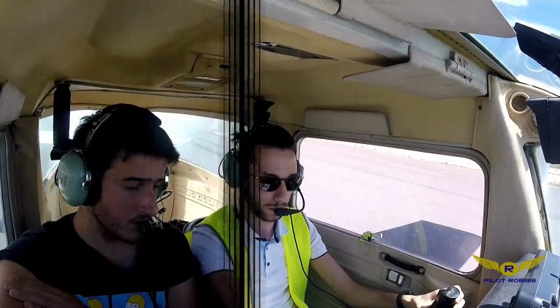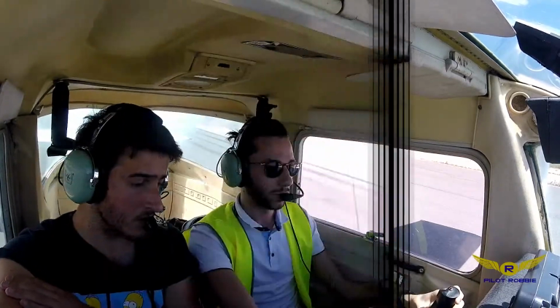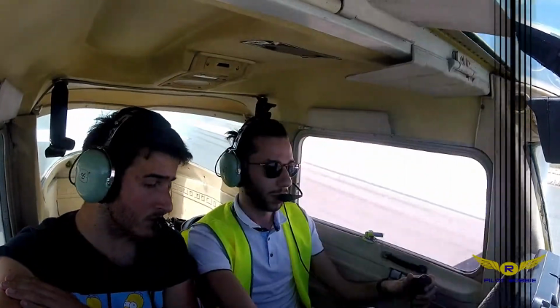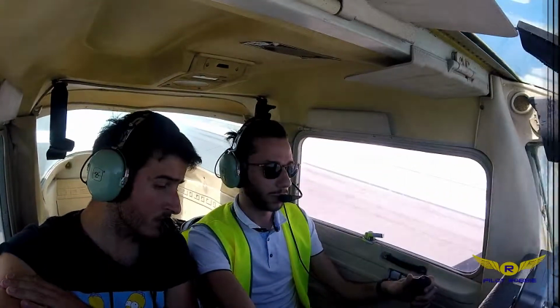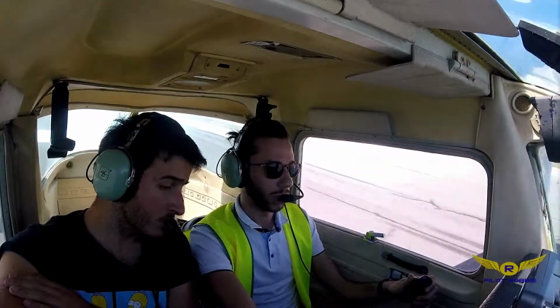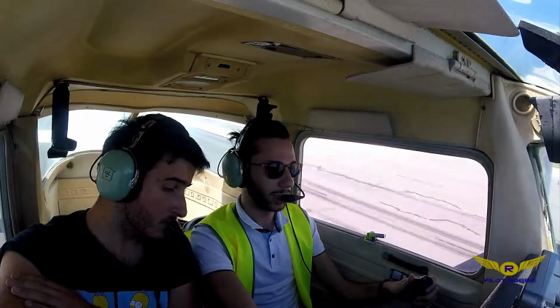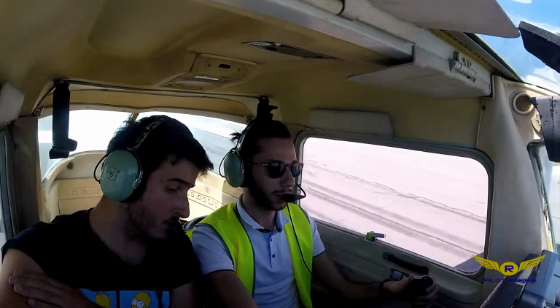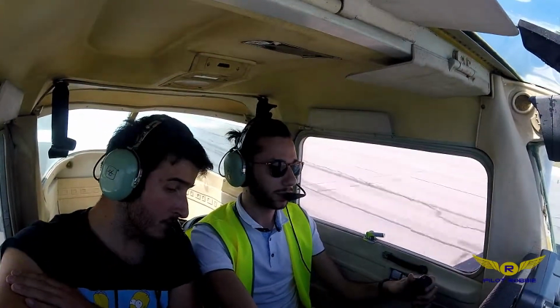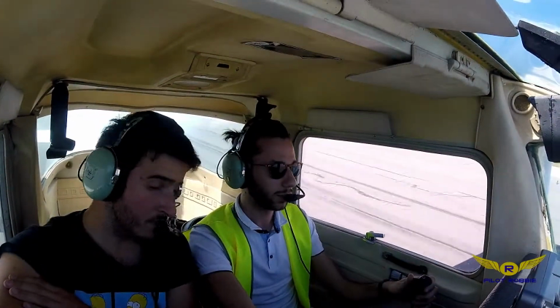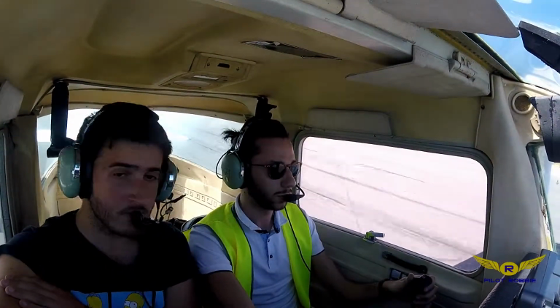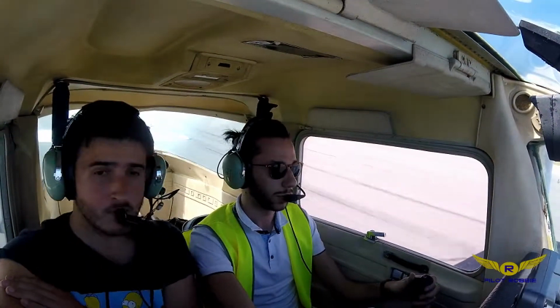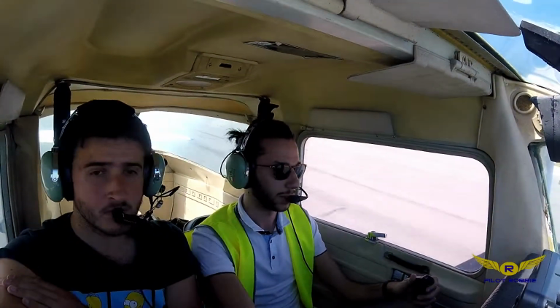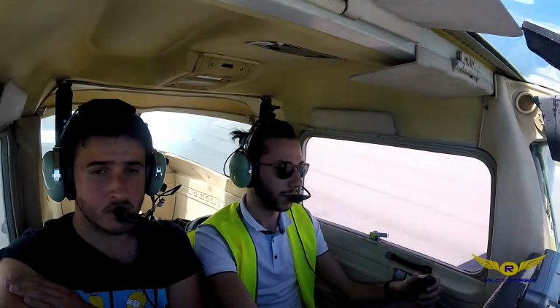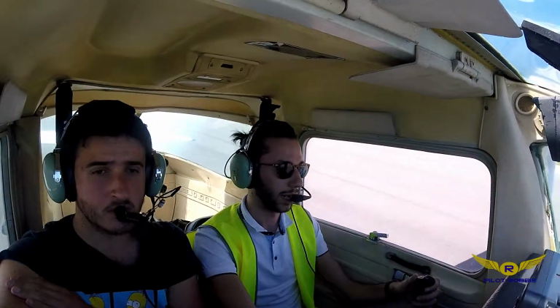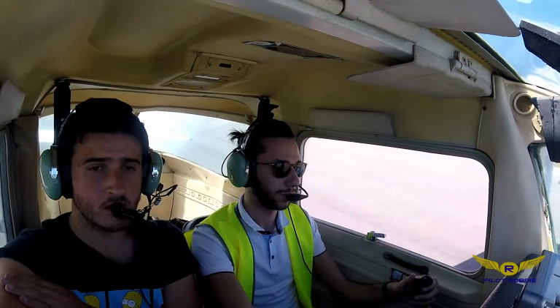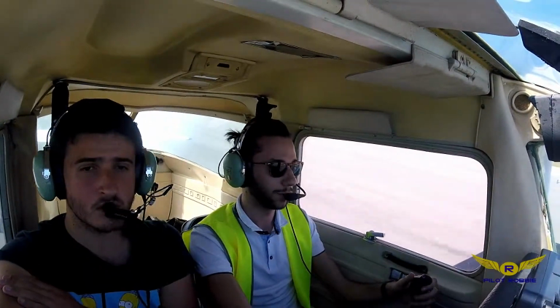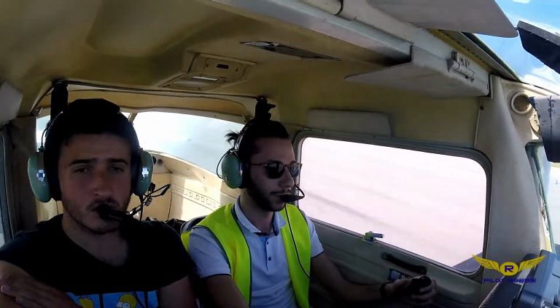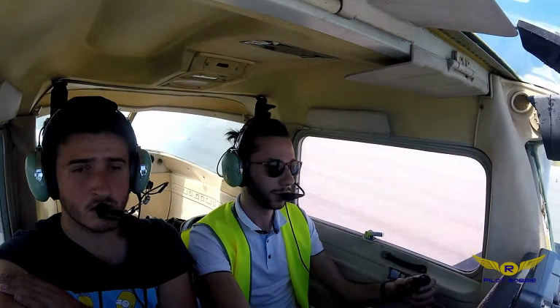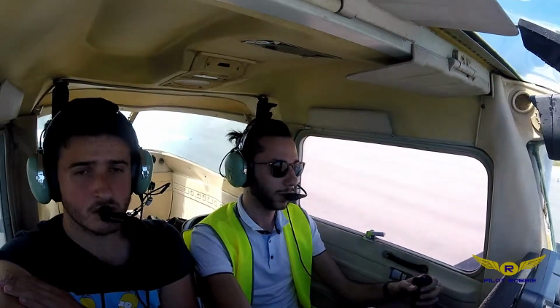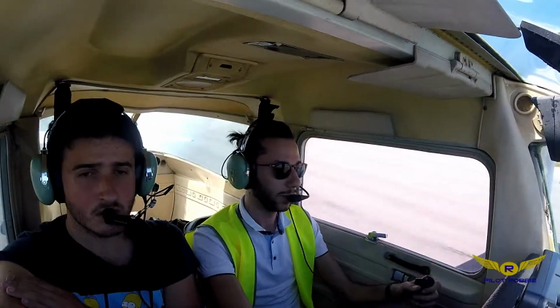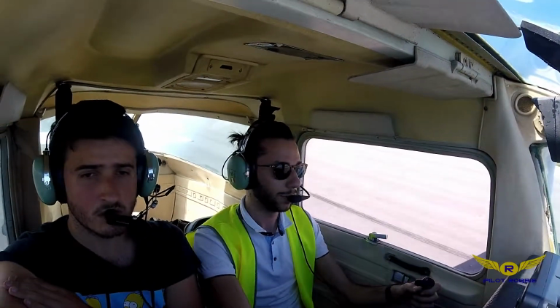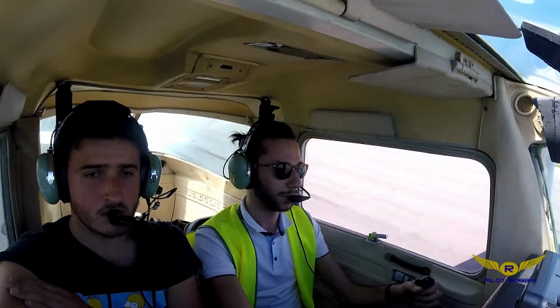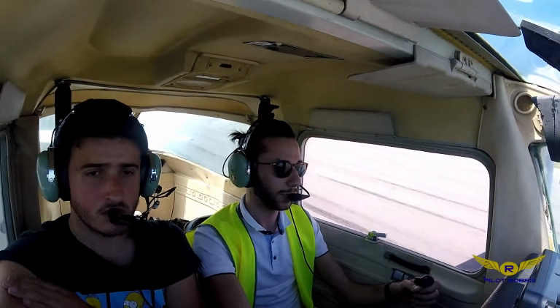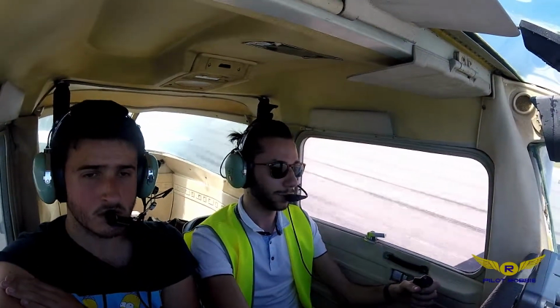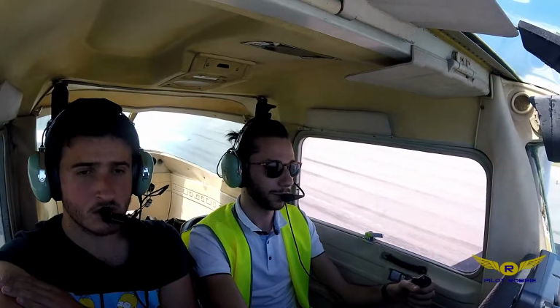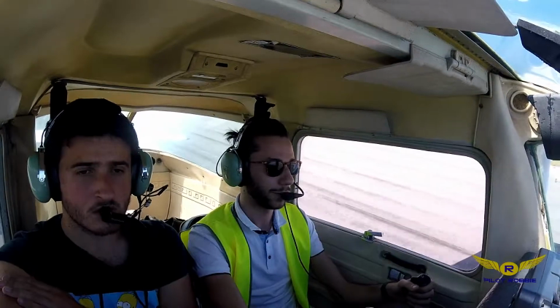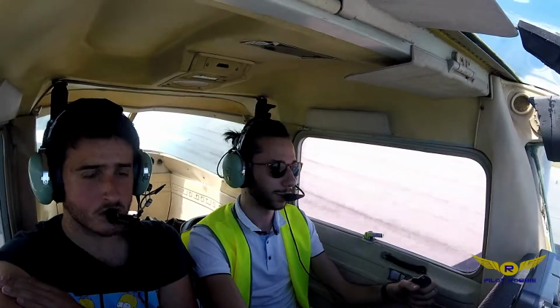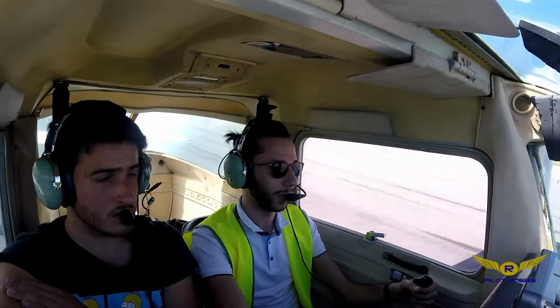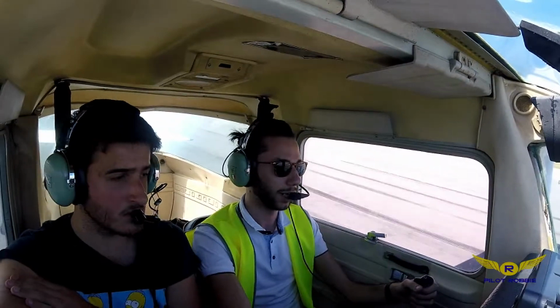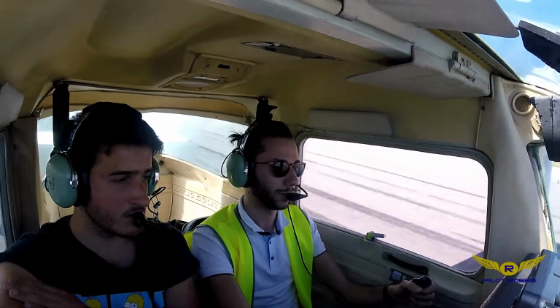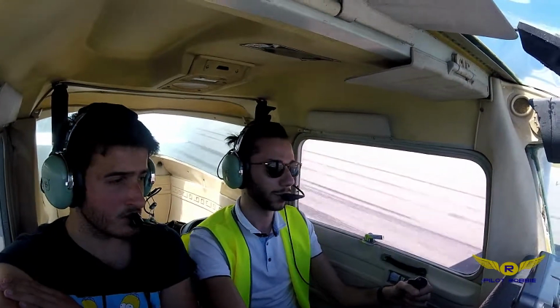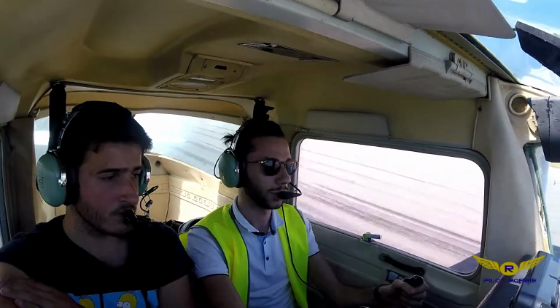Power check. Speed is alive. 50-55. Rotation.